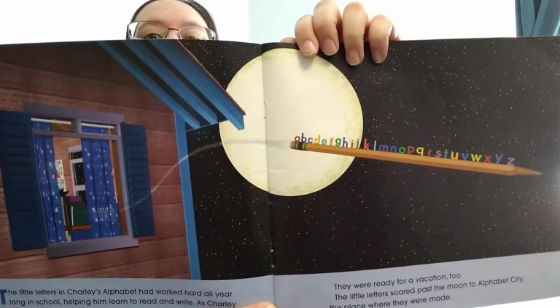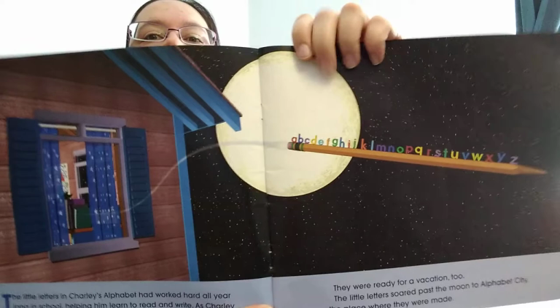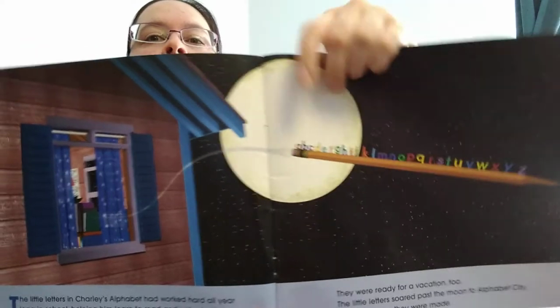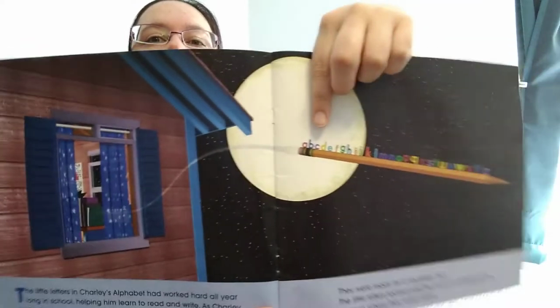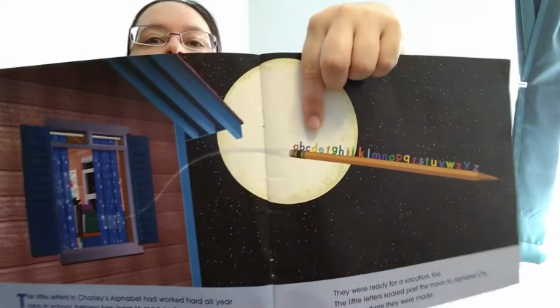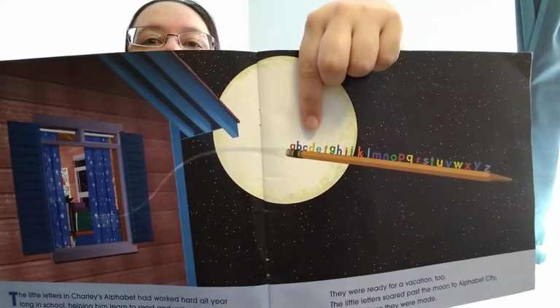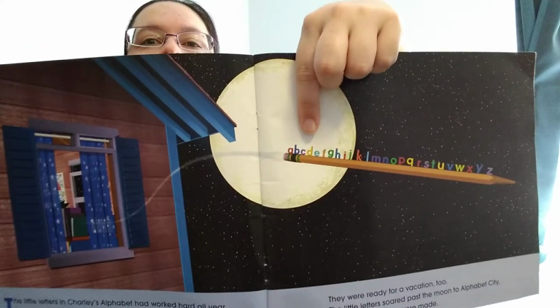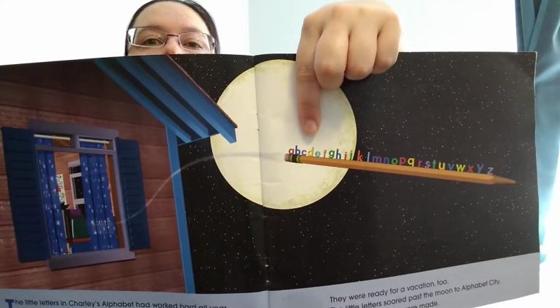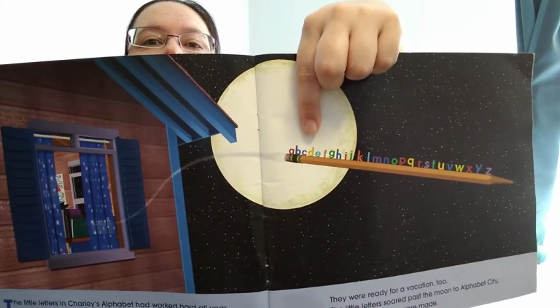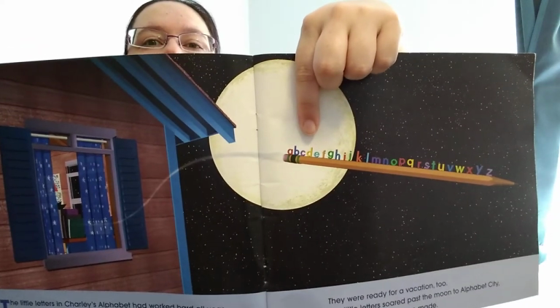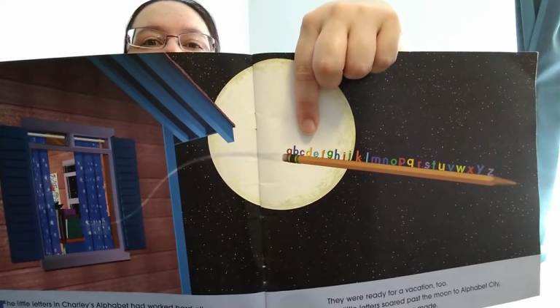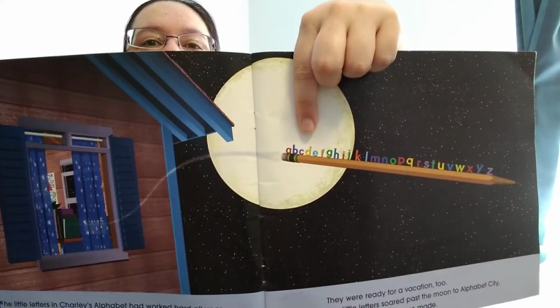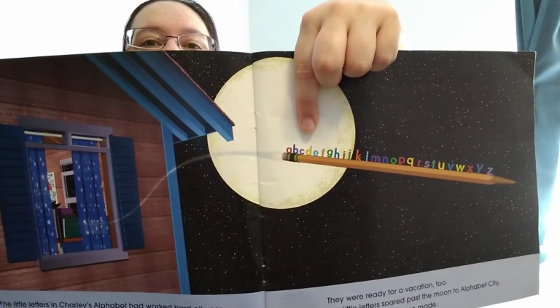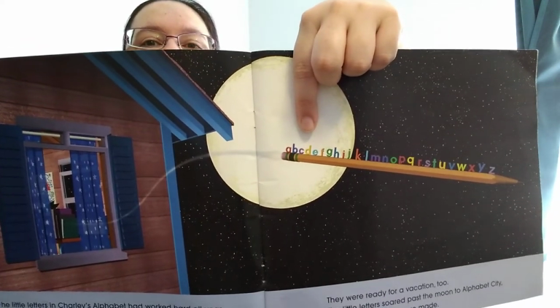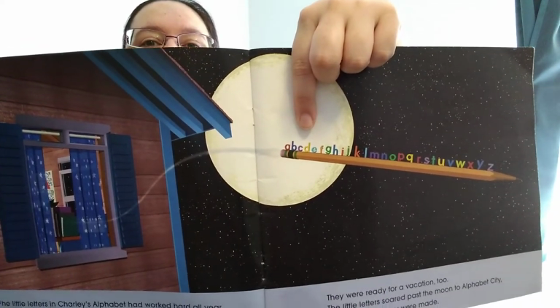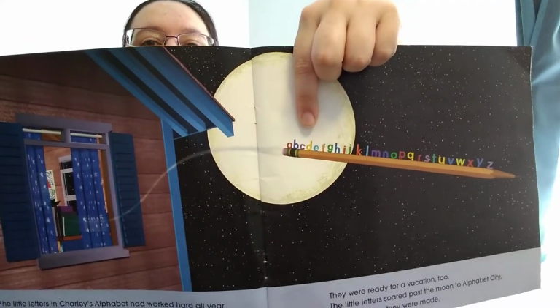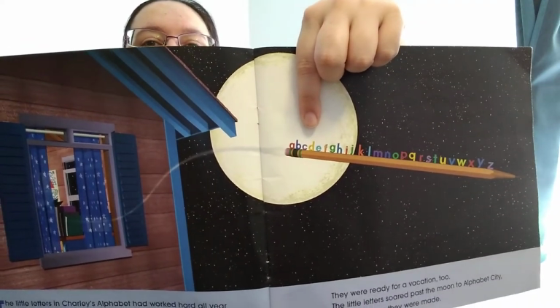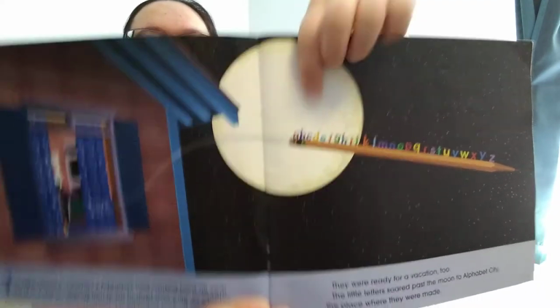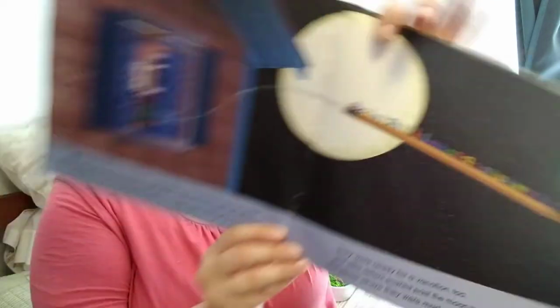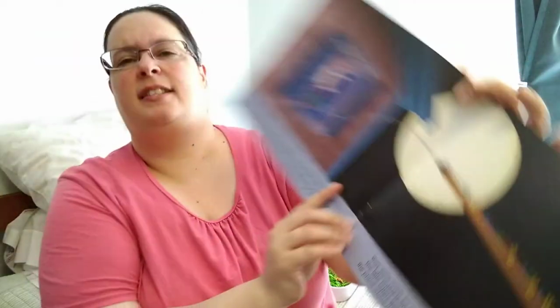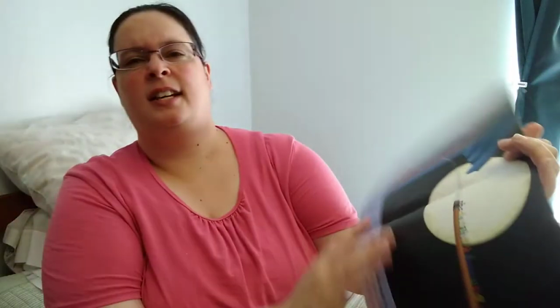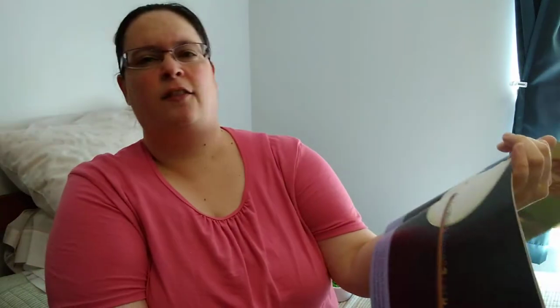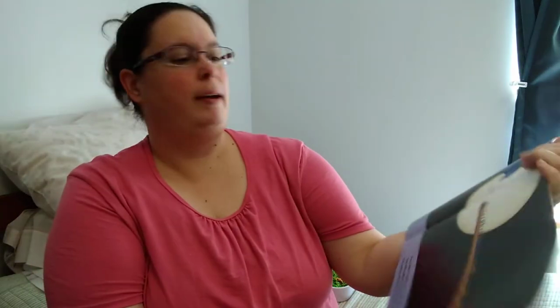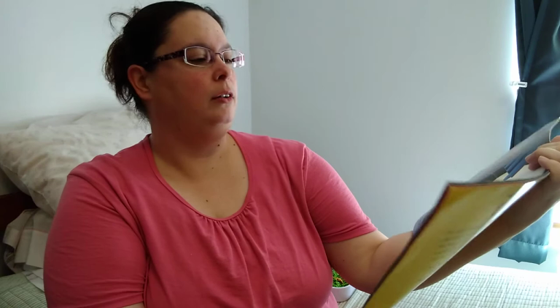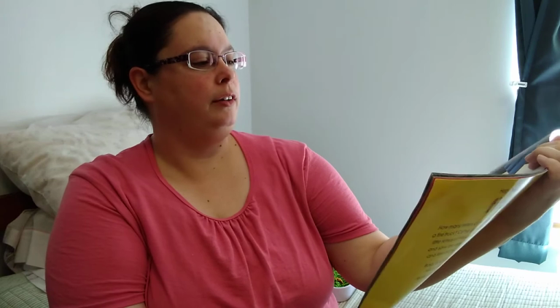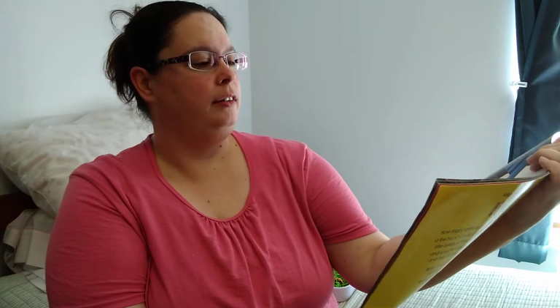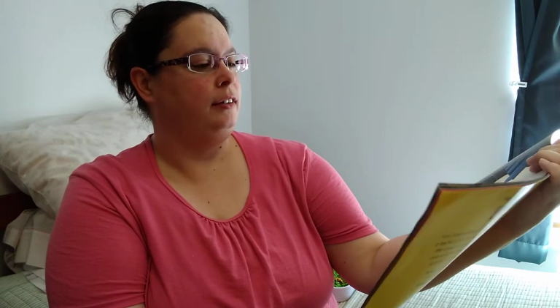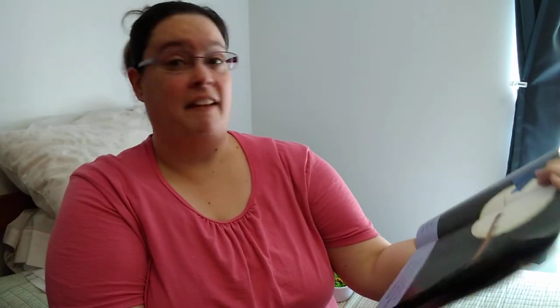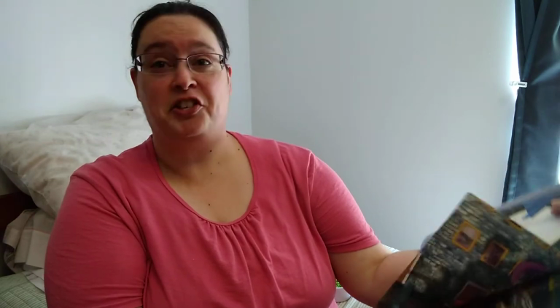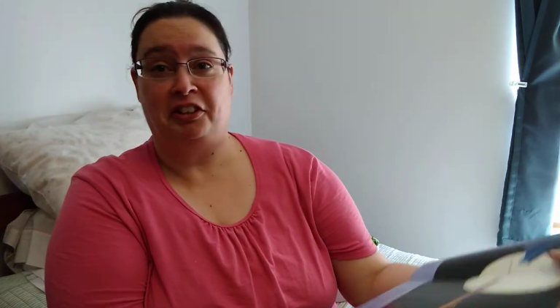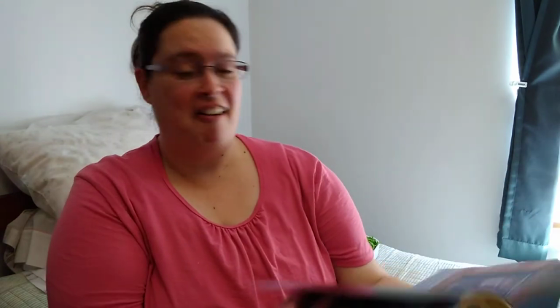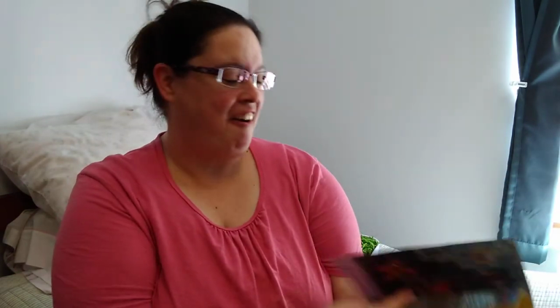So the letters are sitting on the pencil. Are they sitting in alphabetical order? They sure are.